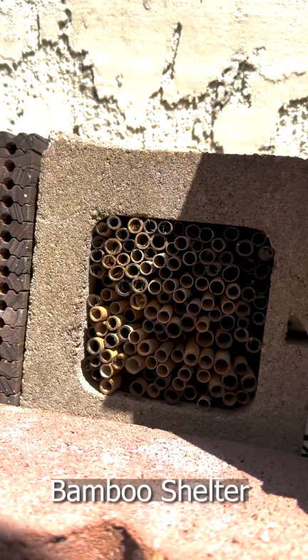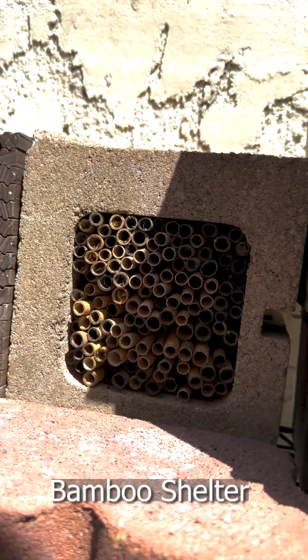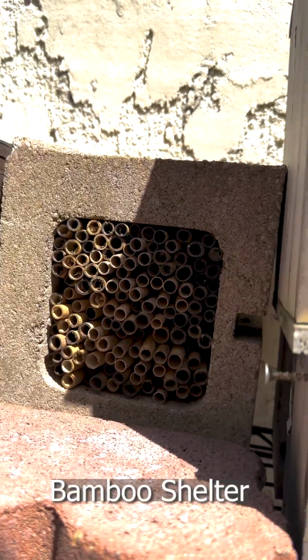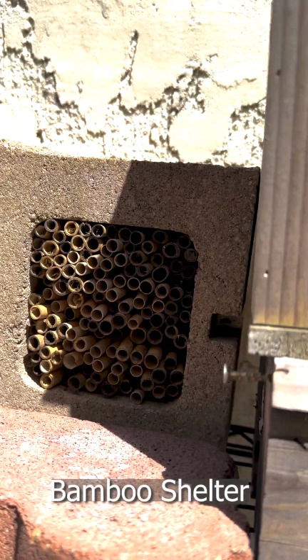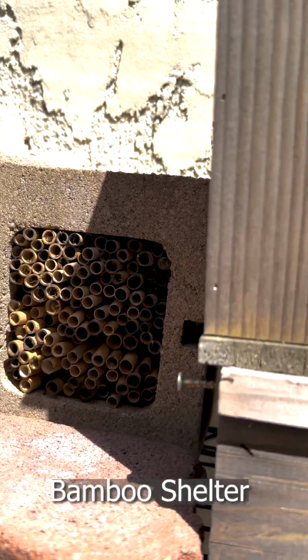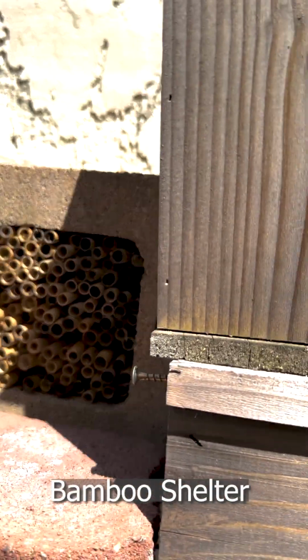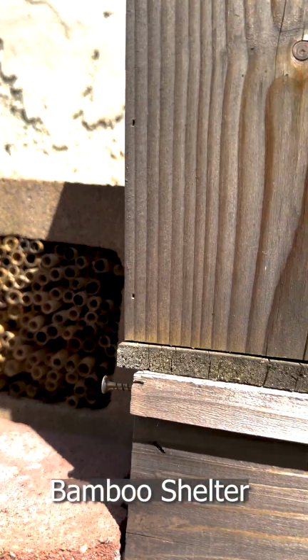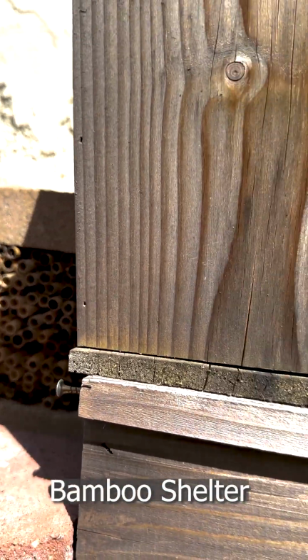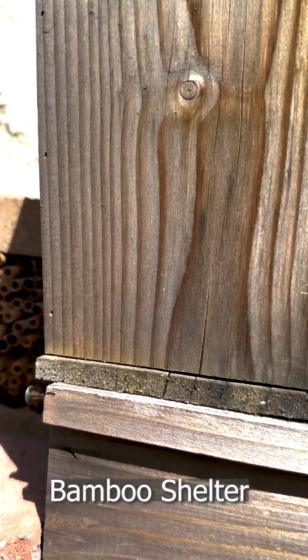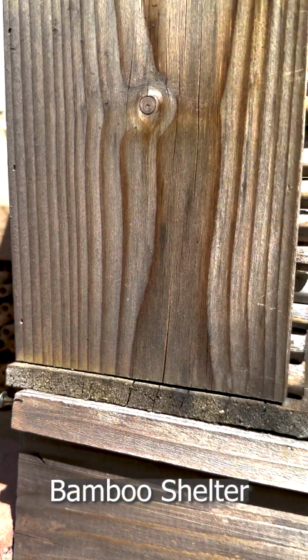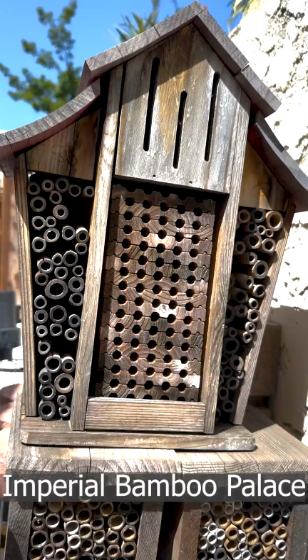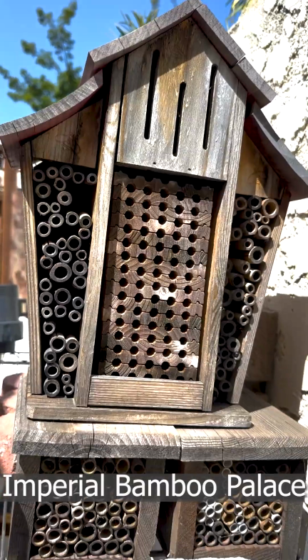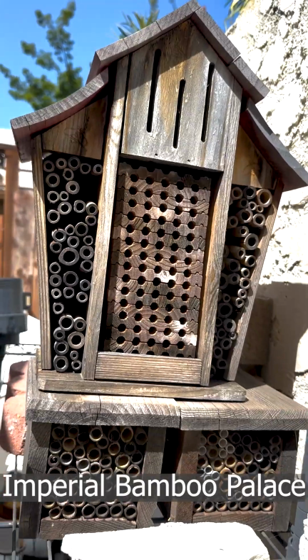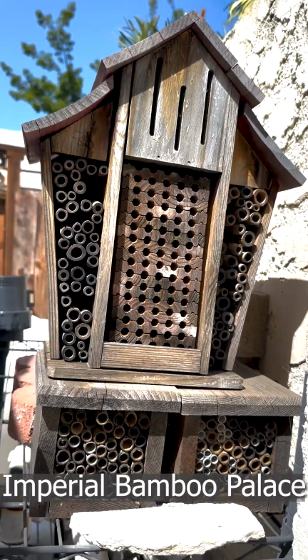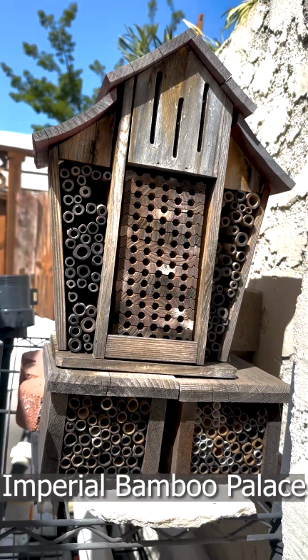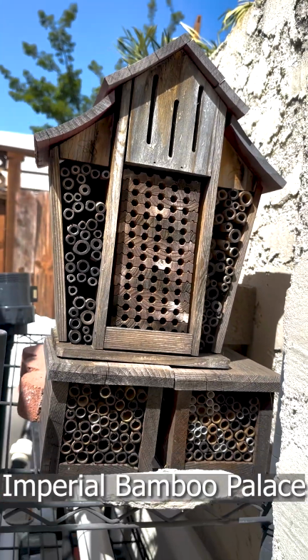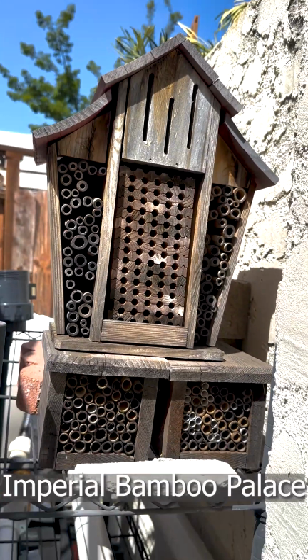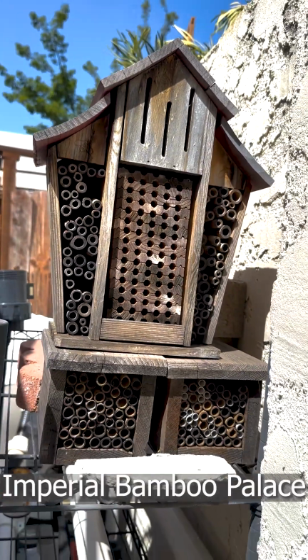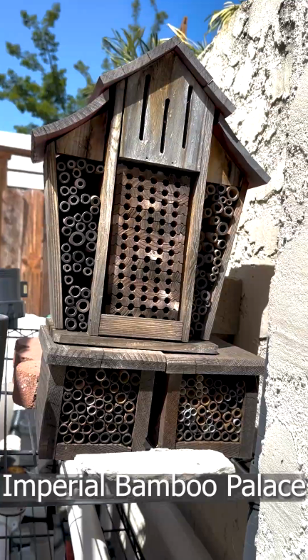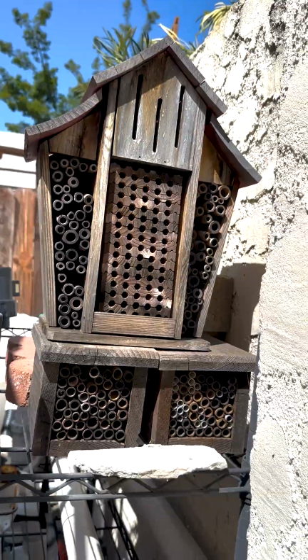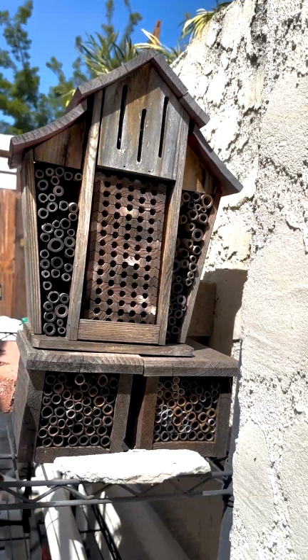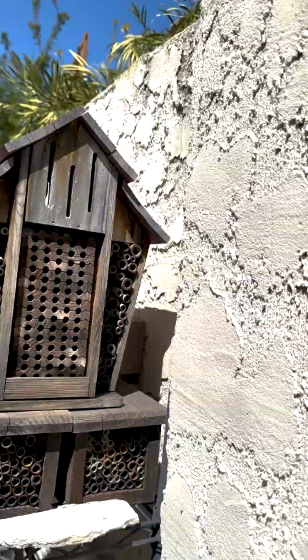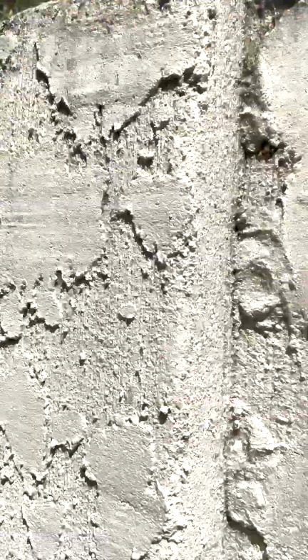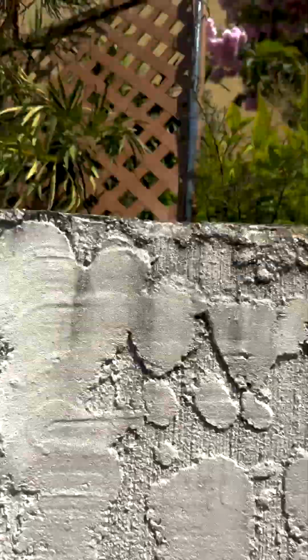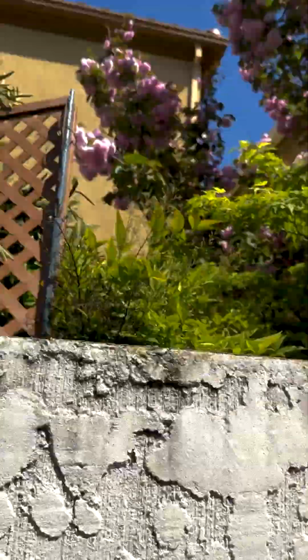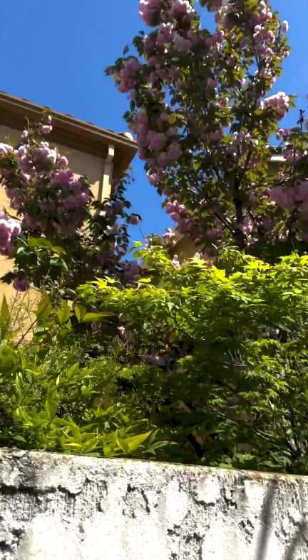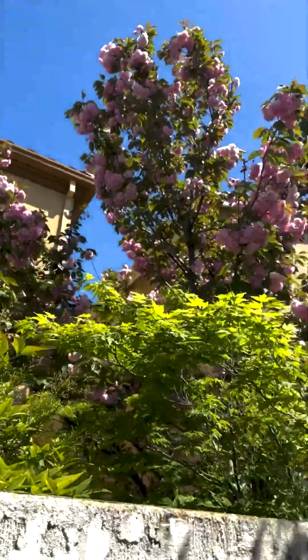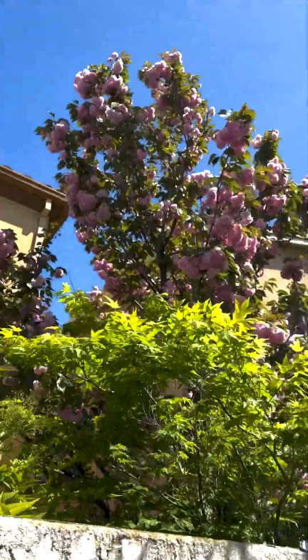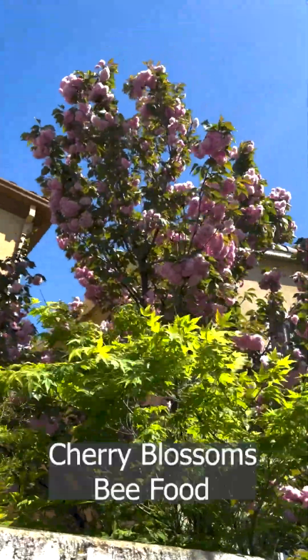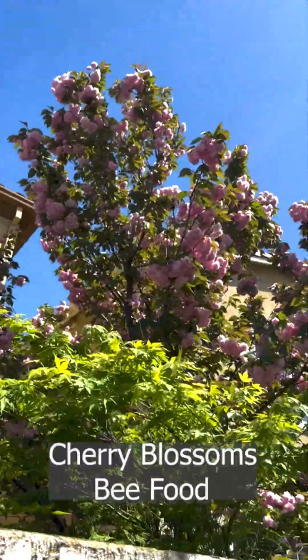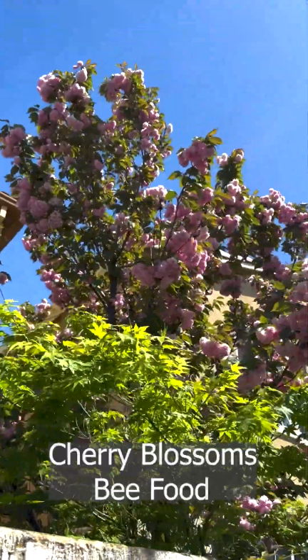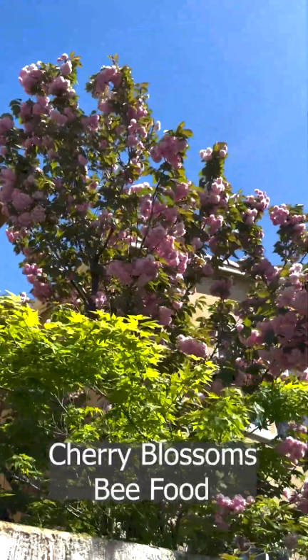You can easily get started by providing solitary bees shelter, flowers, a watering source, and mud.